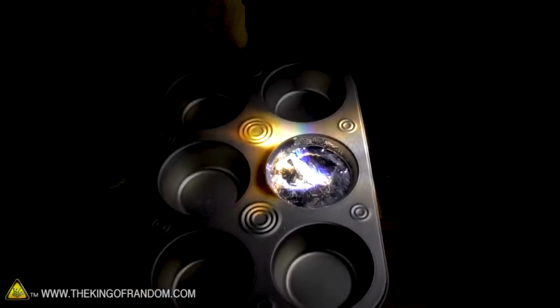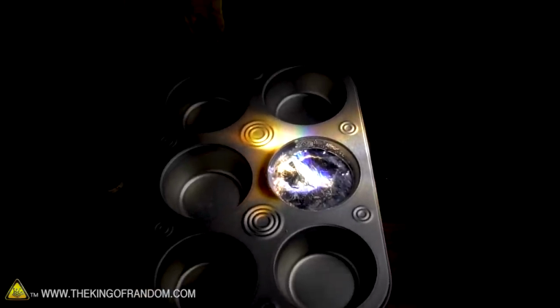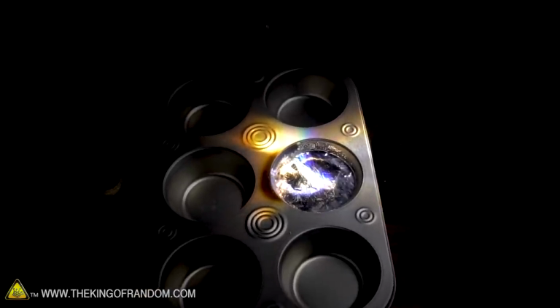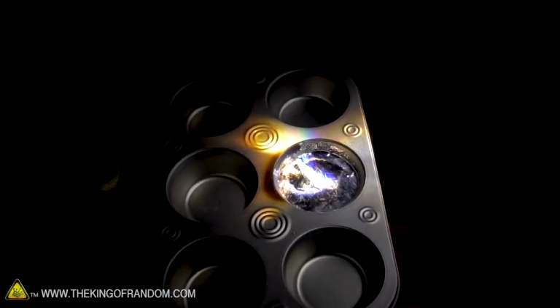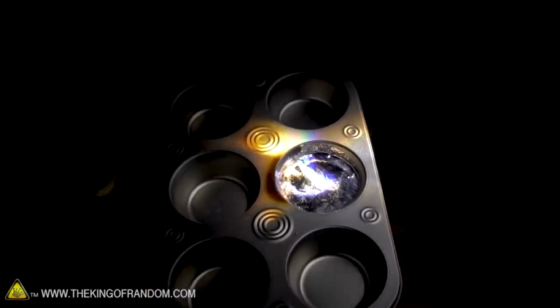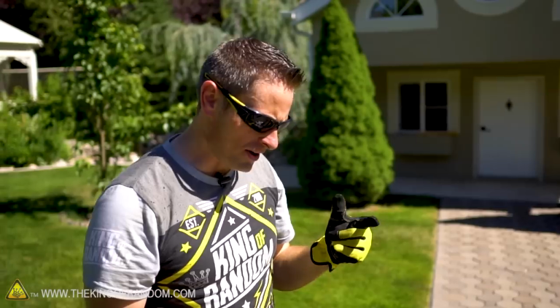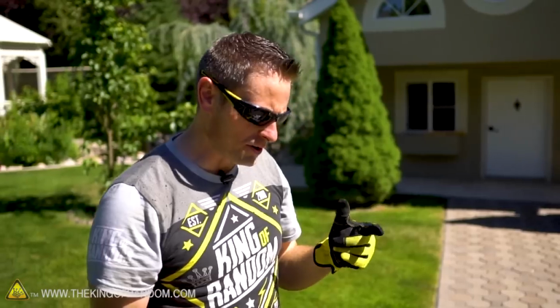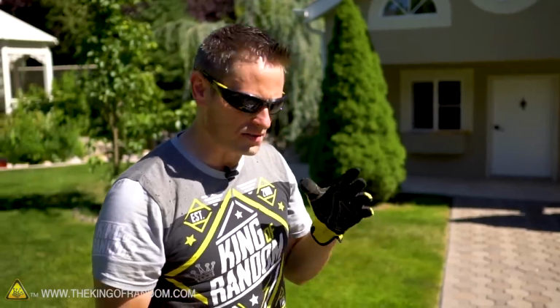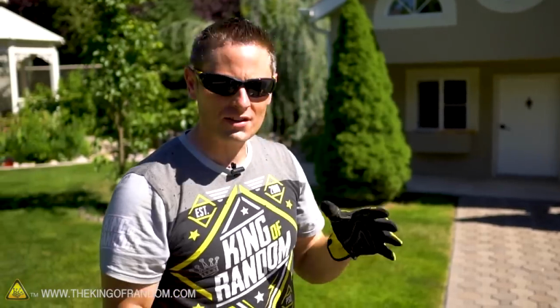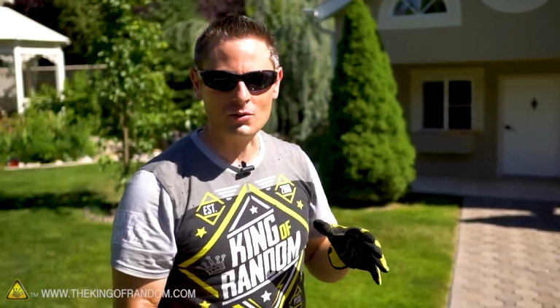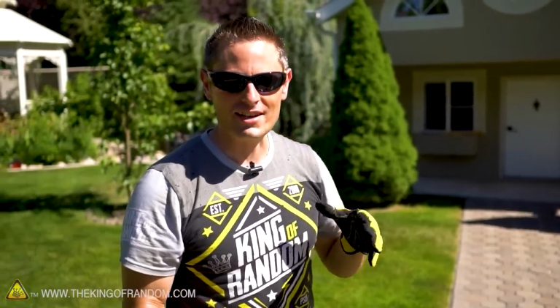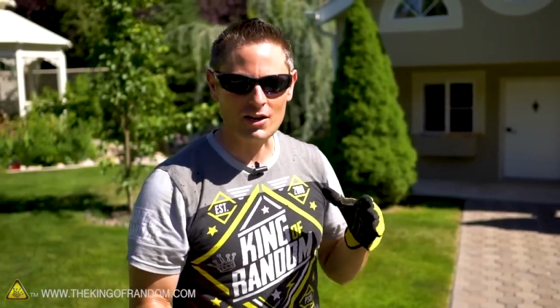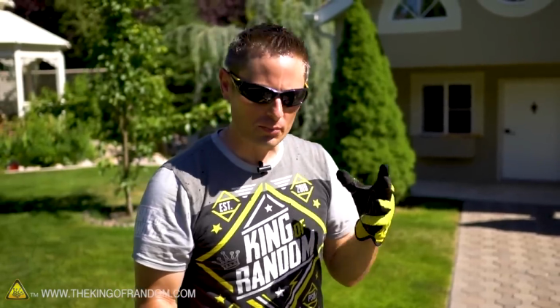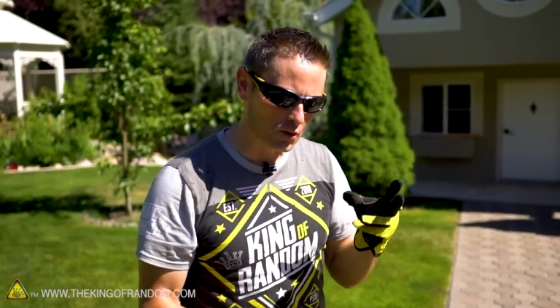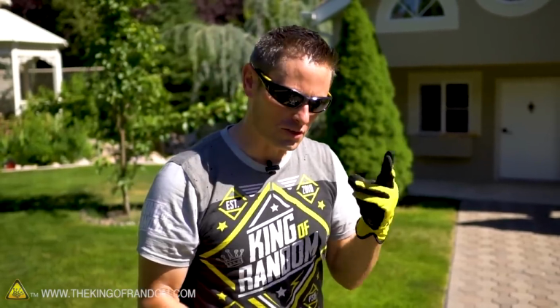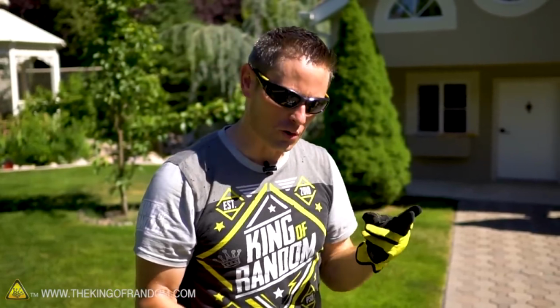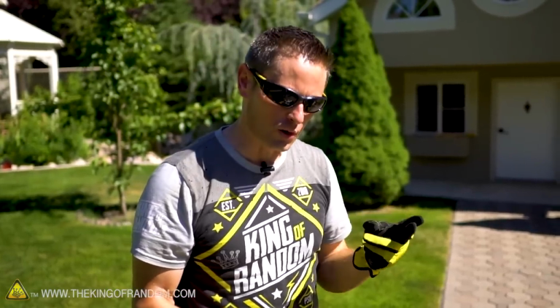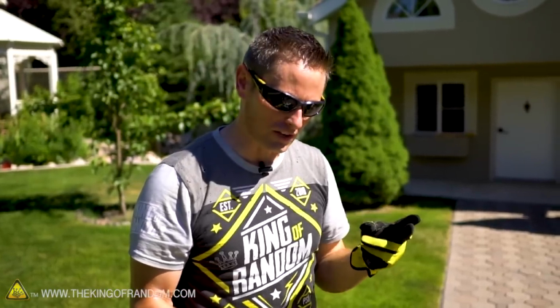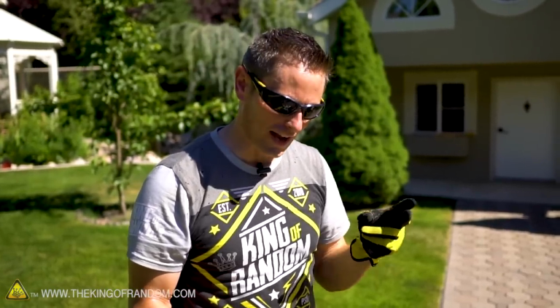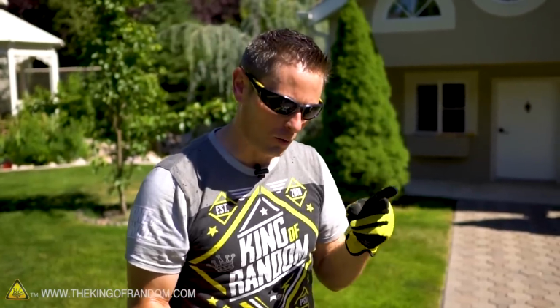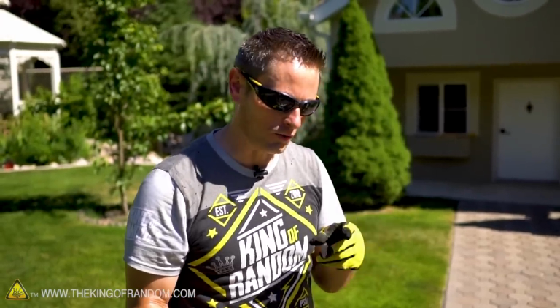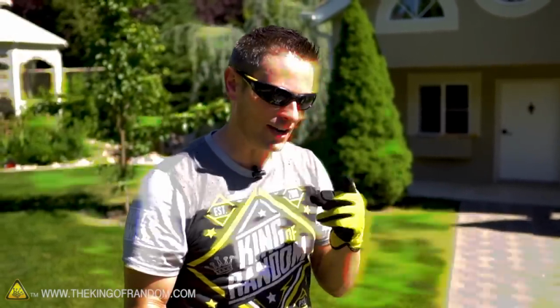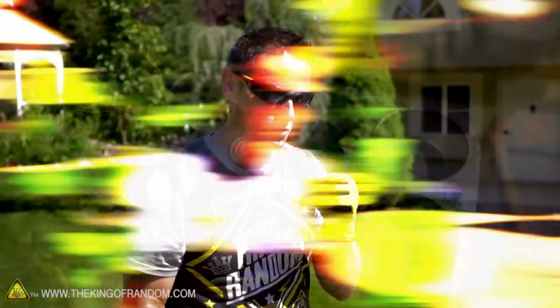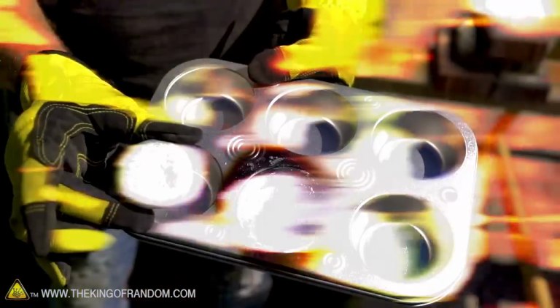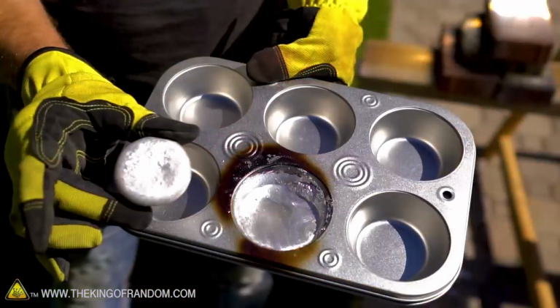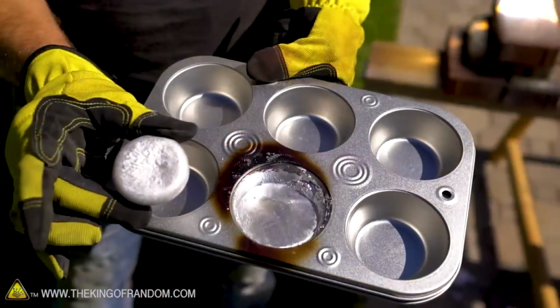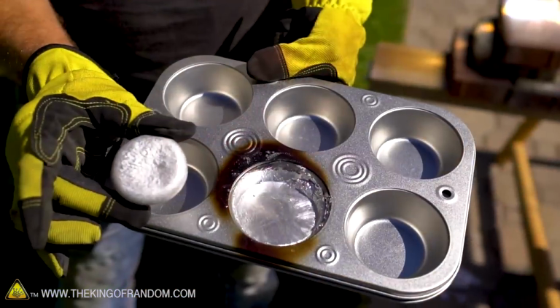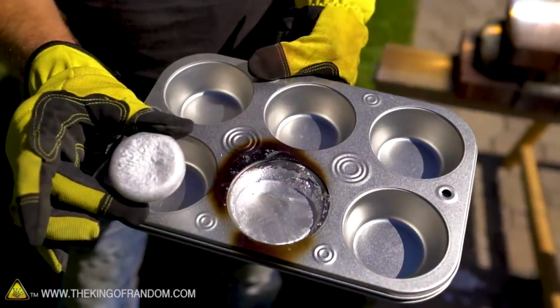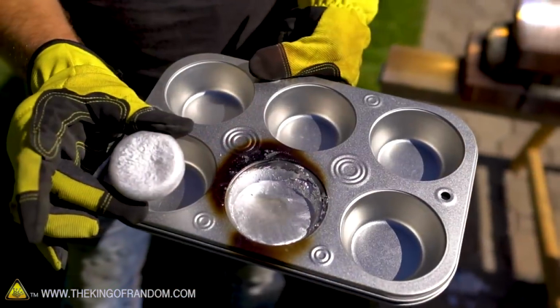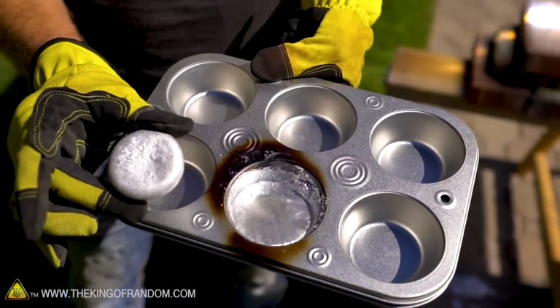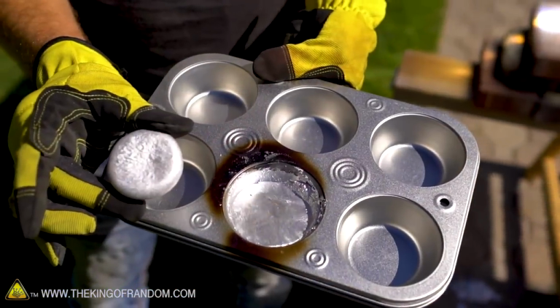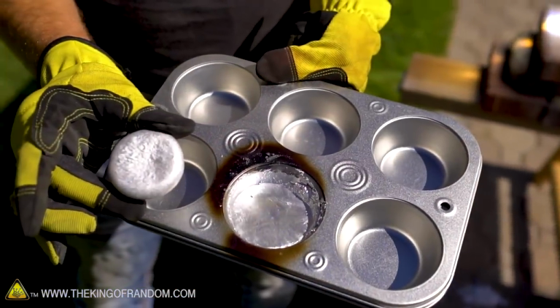What I'm curious about now is: if sunlight takes down pewter so quickly, how will it react to aluminum? That's coming up next.